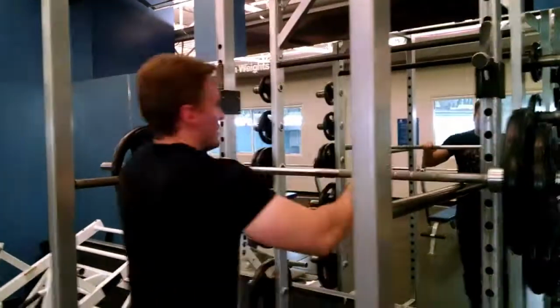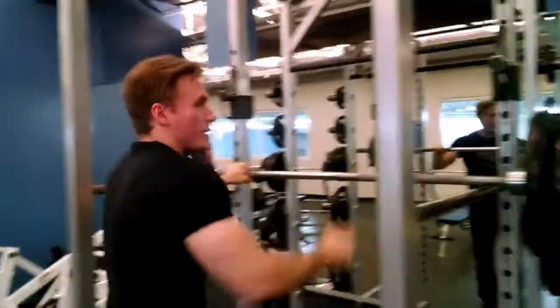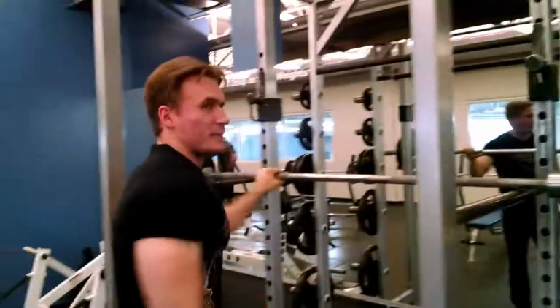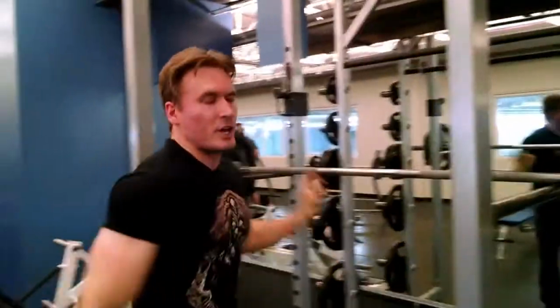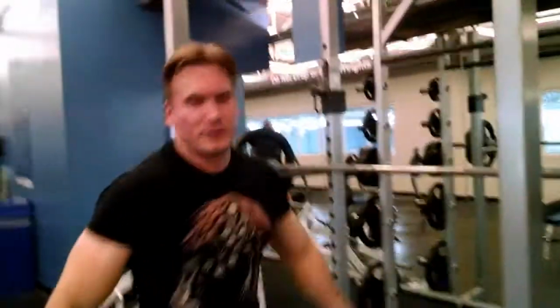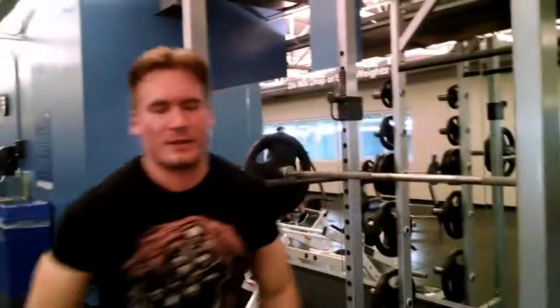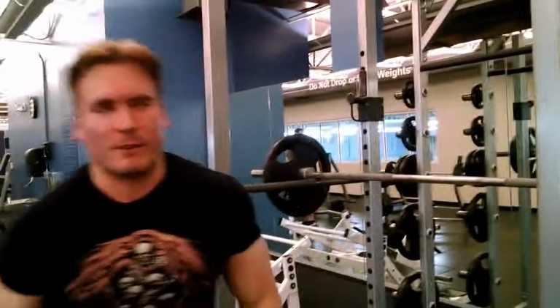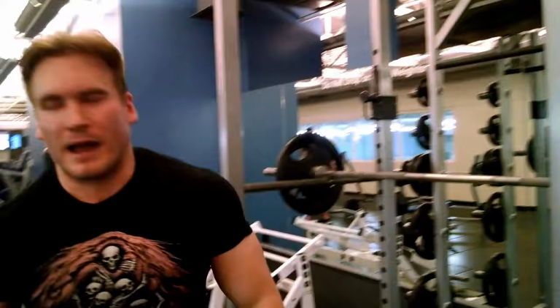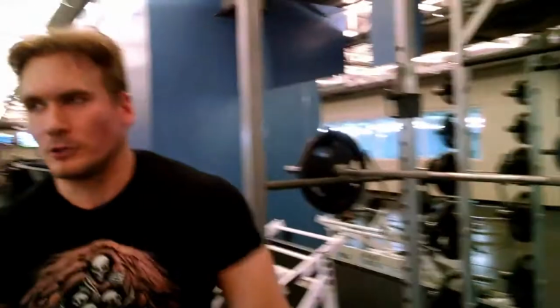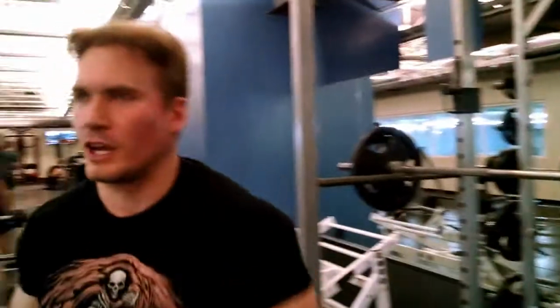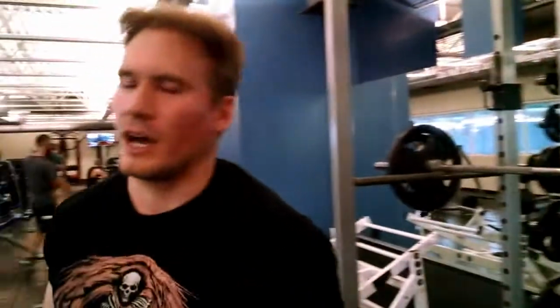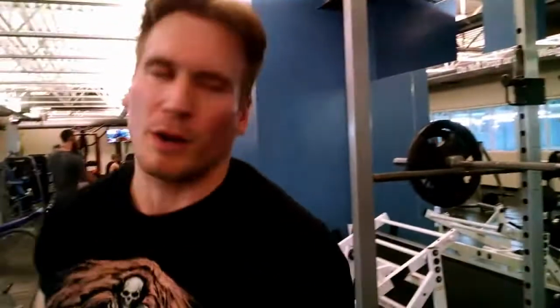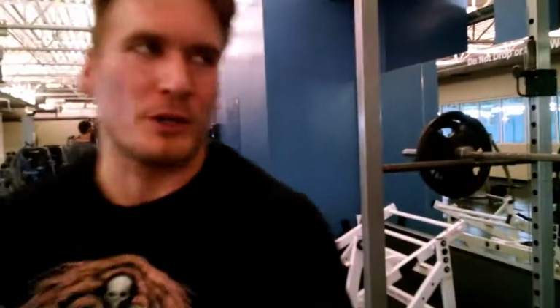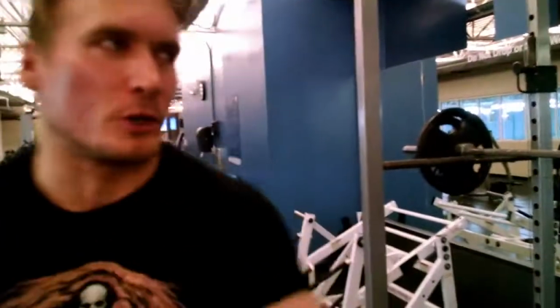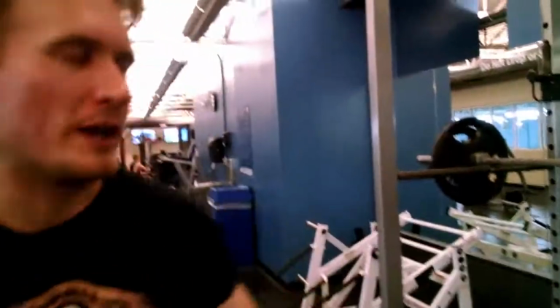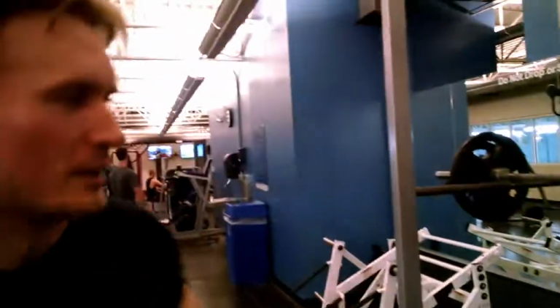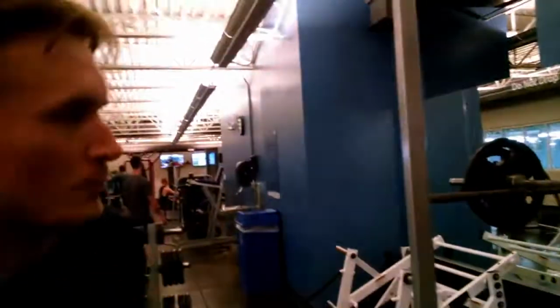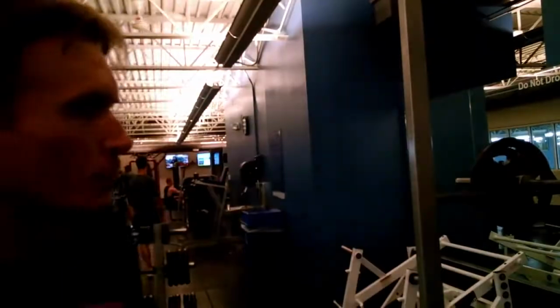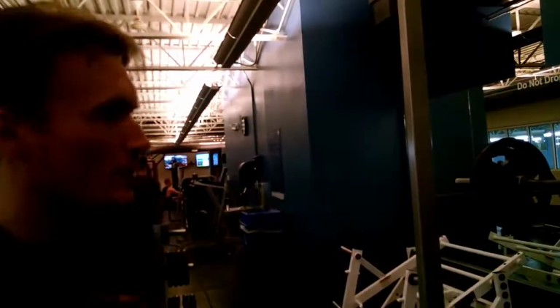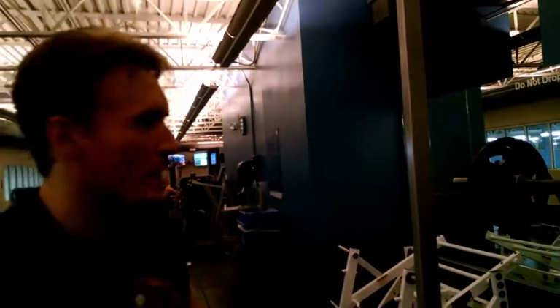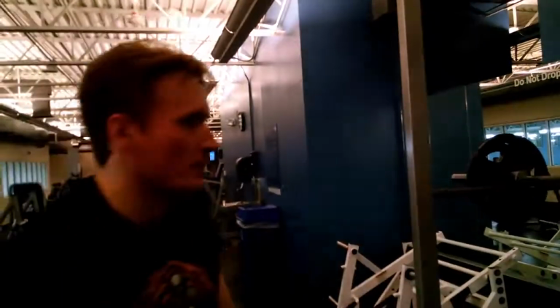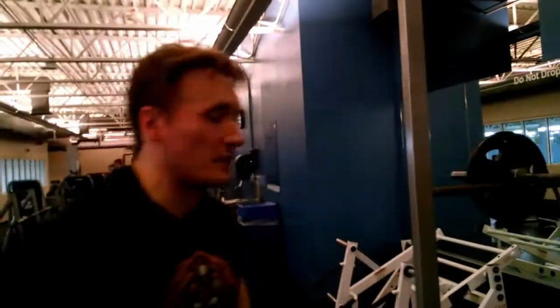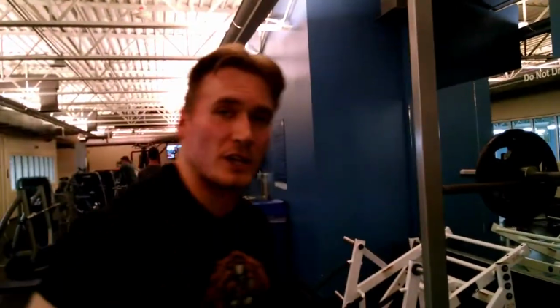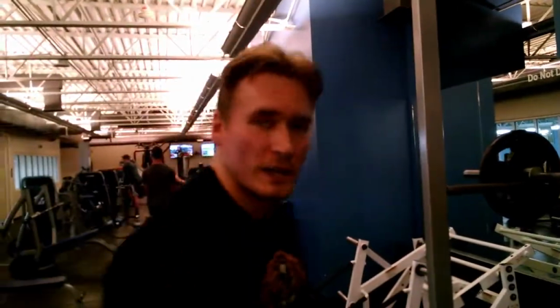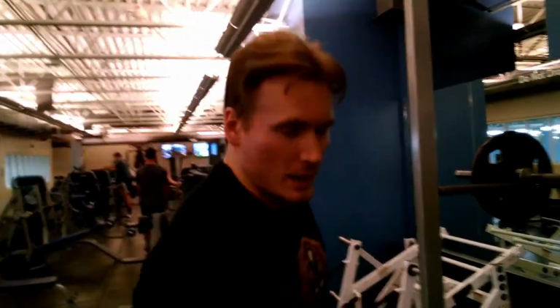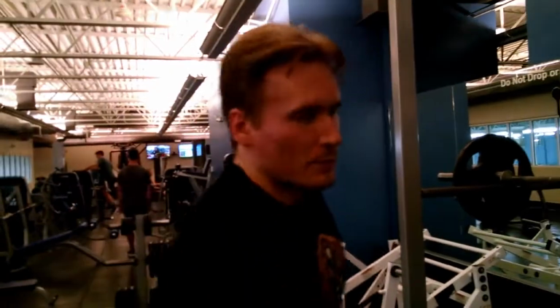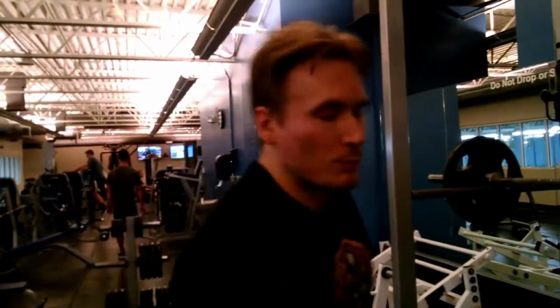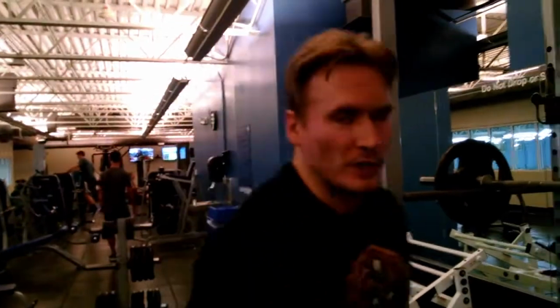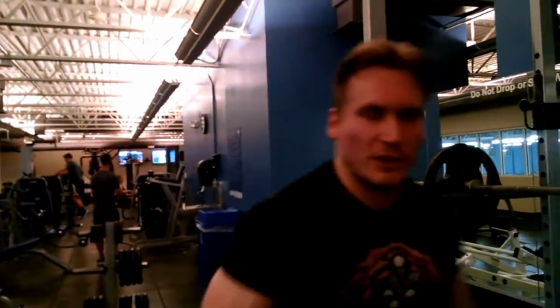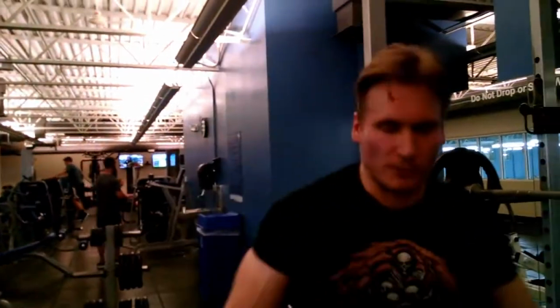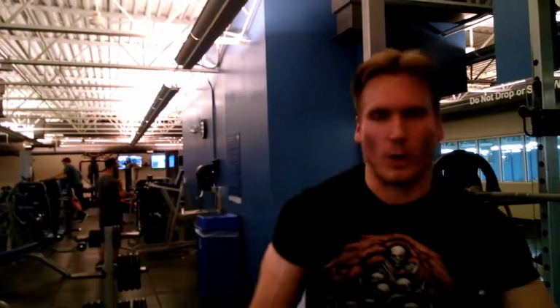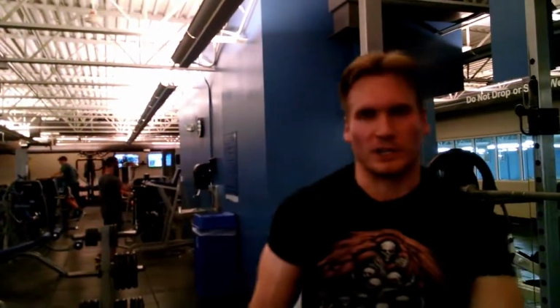All right, that's 185 pounds. I probably could have cranked out a fourth one there, but that's the pin press. Thanks for watching.